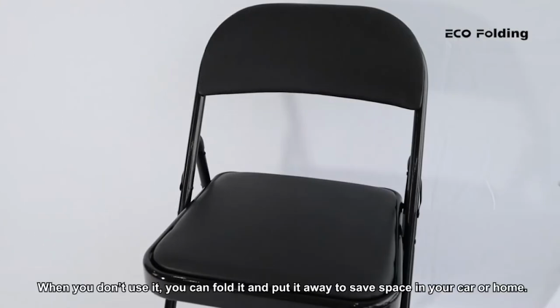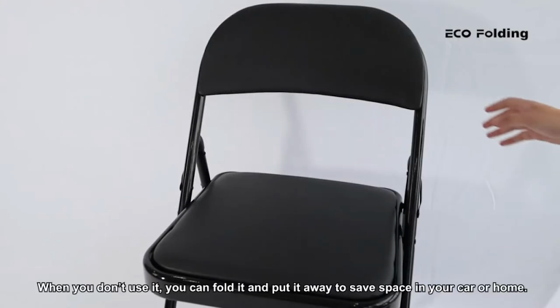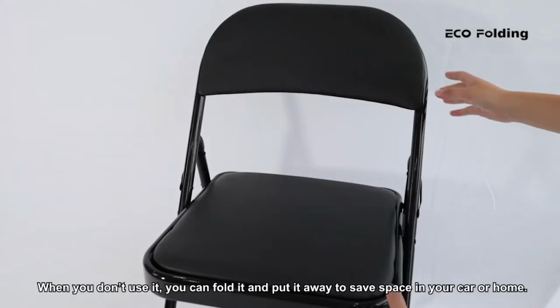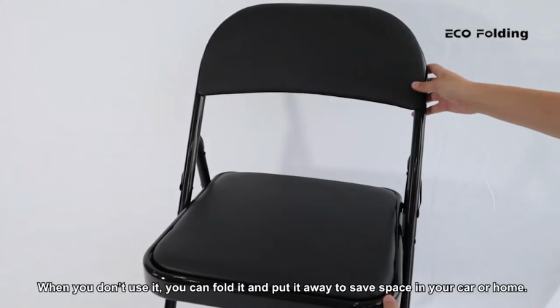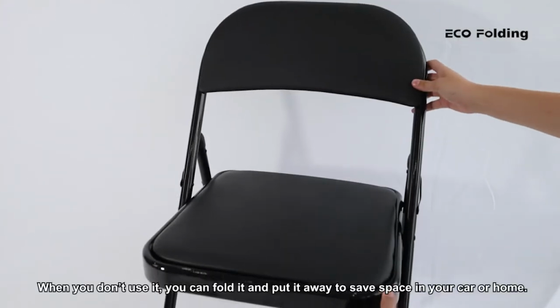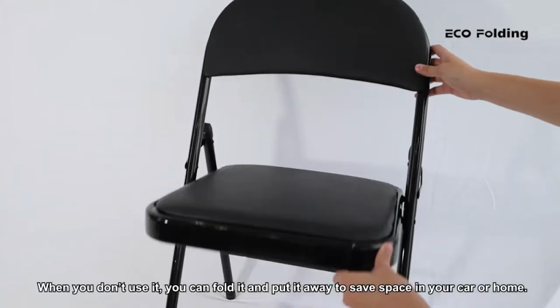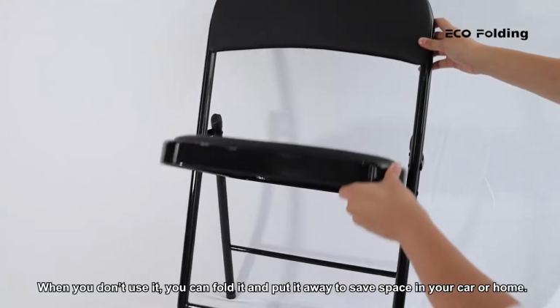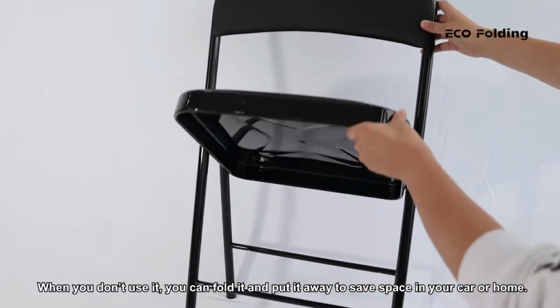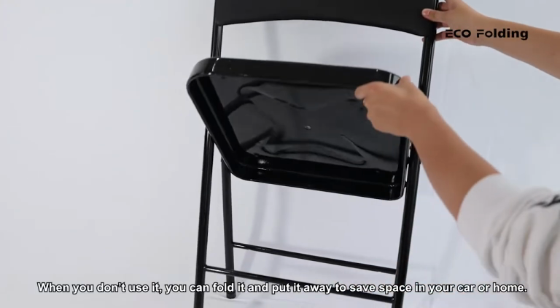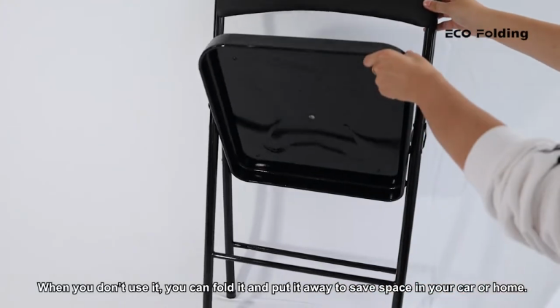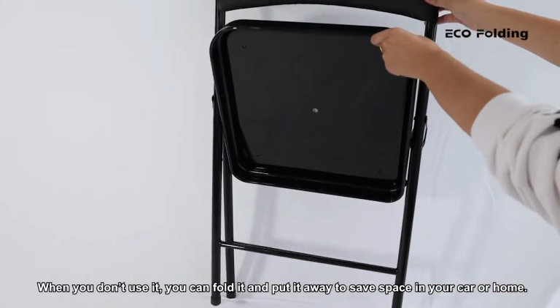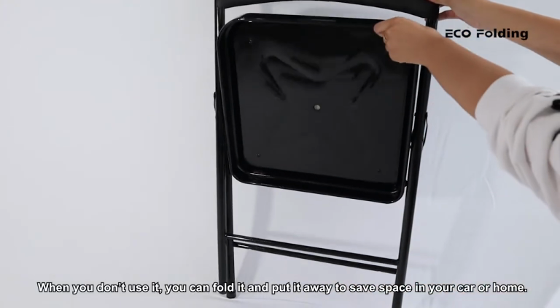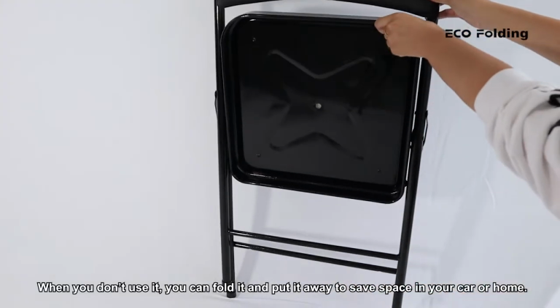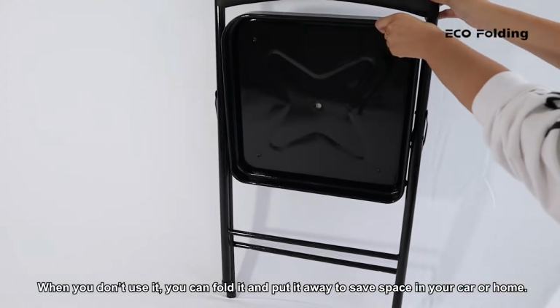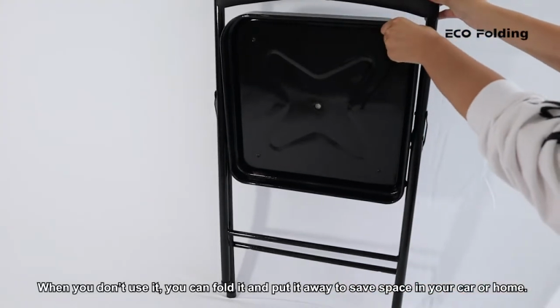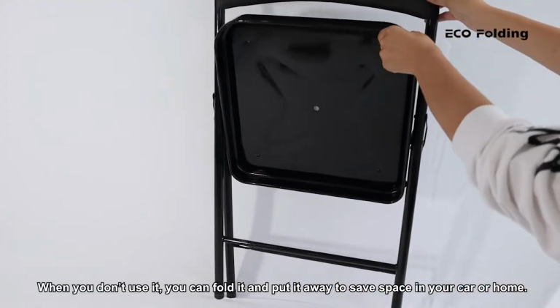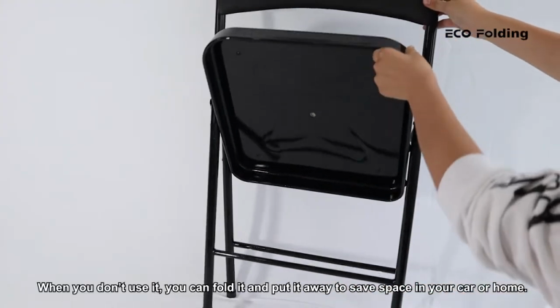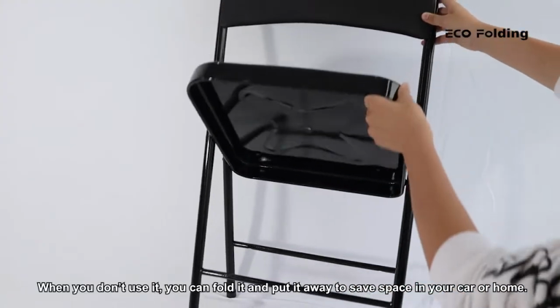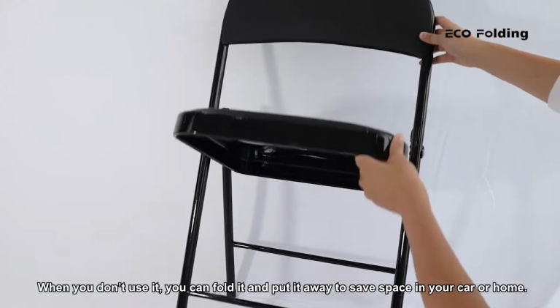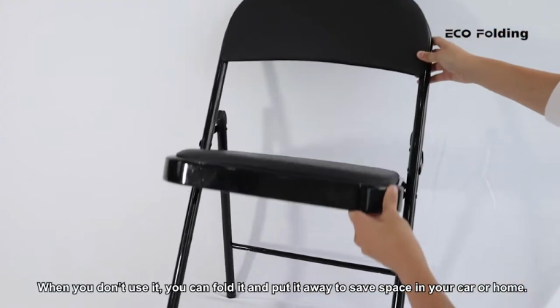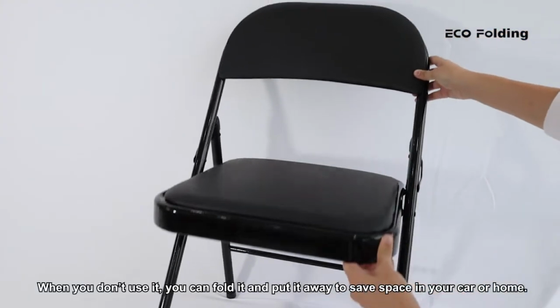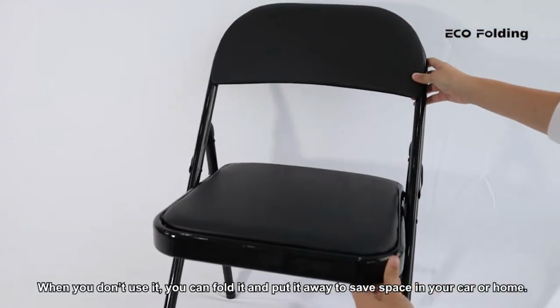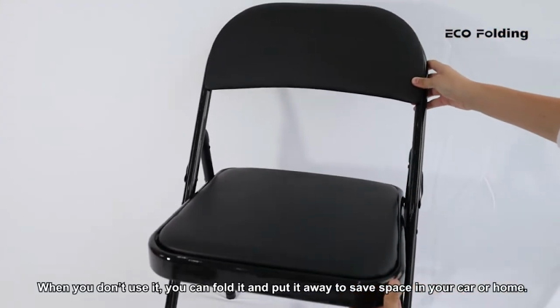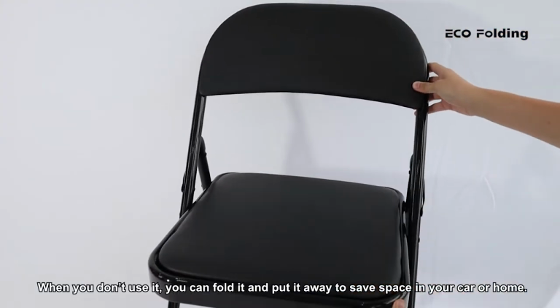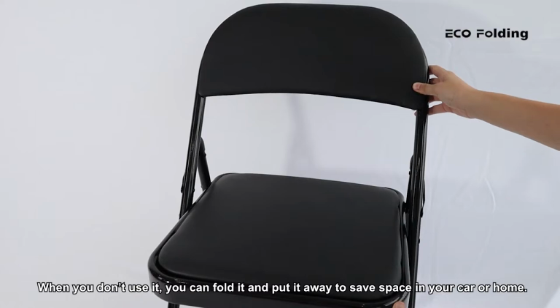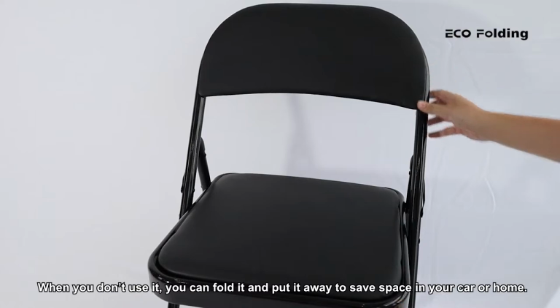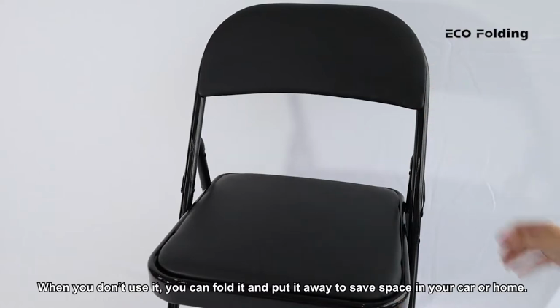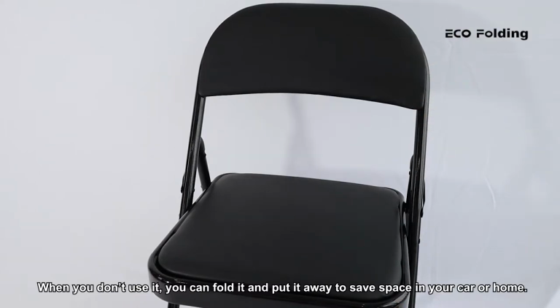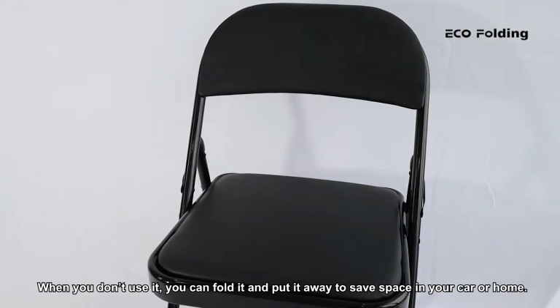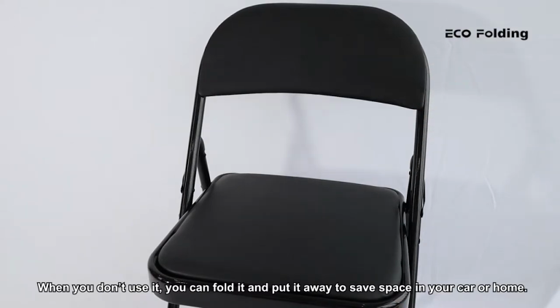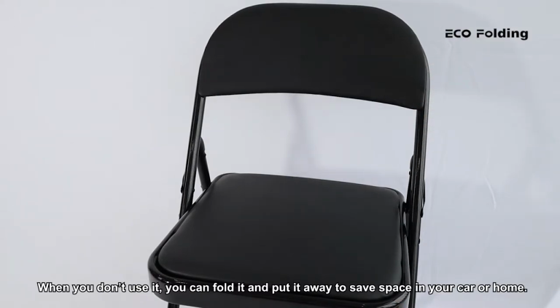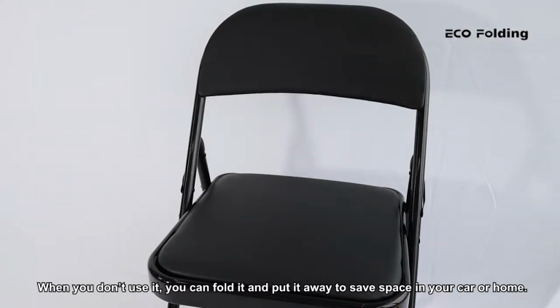When you don't use it, you can fold it and put it away to save space in your car or home.